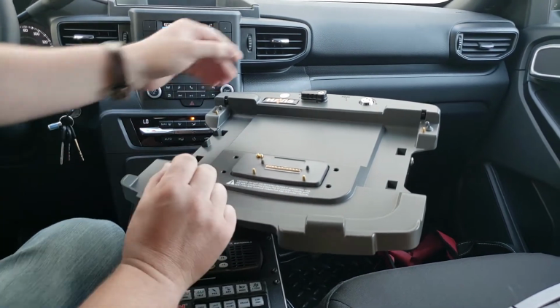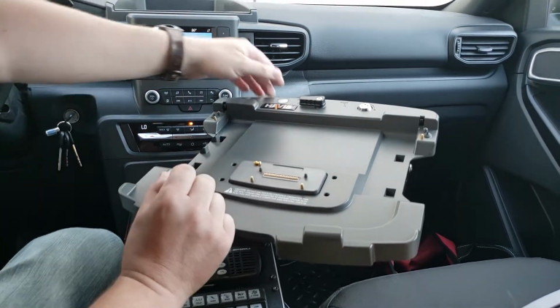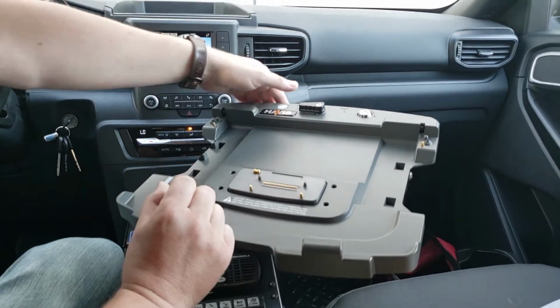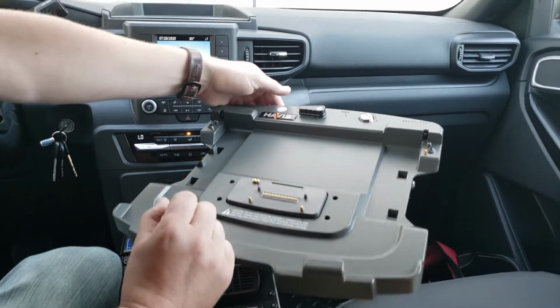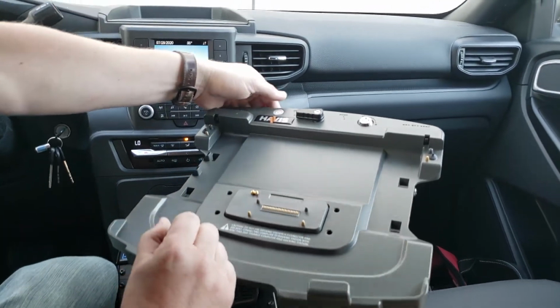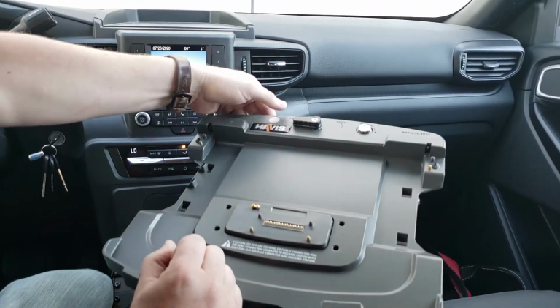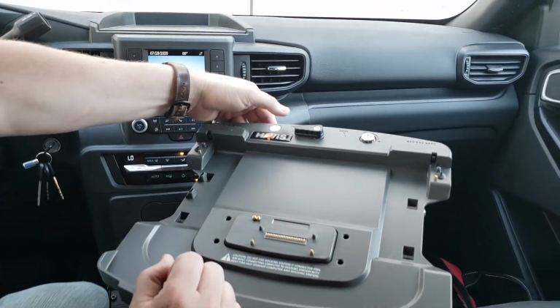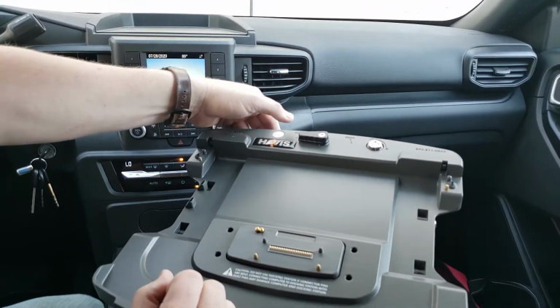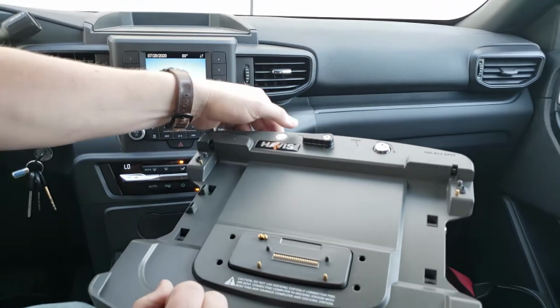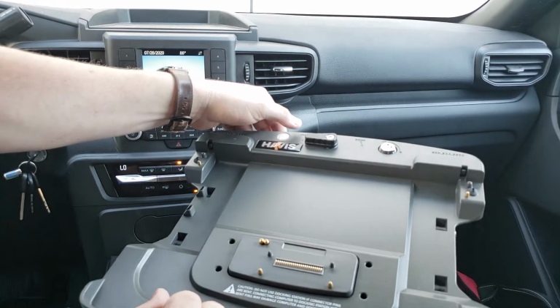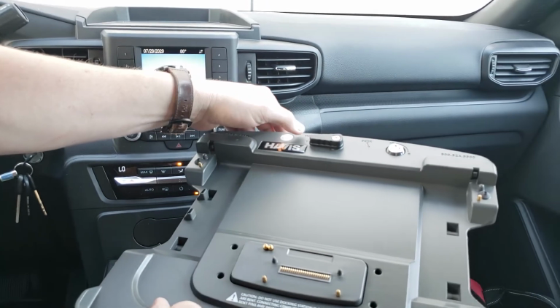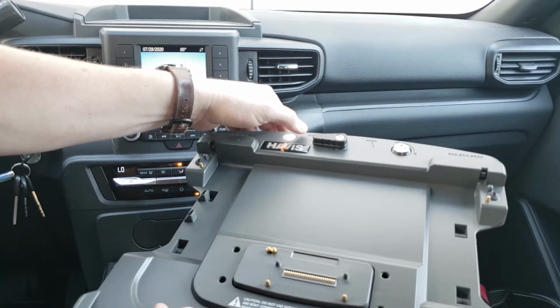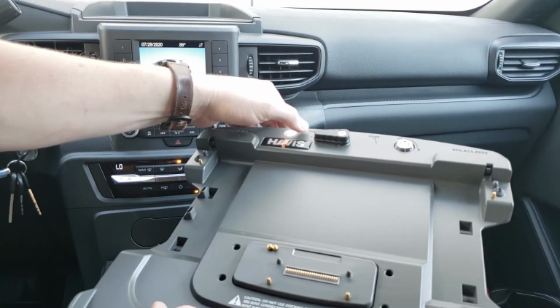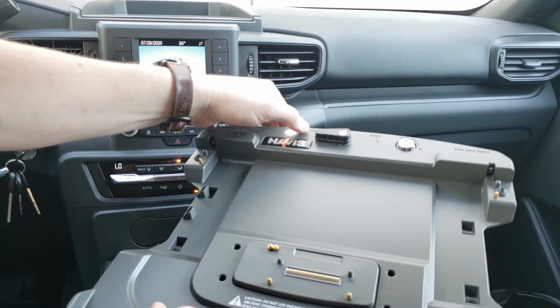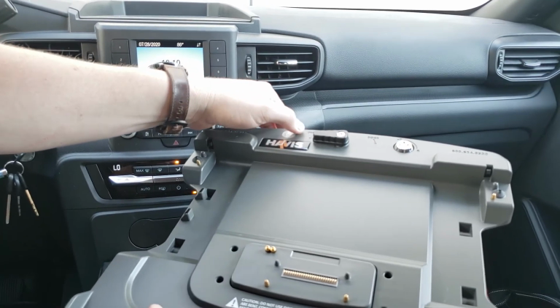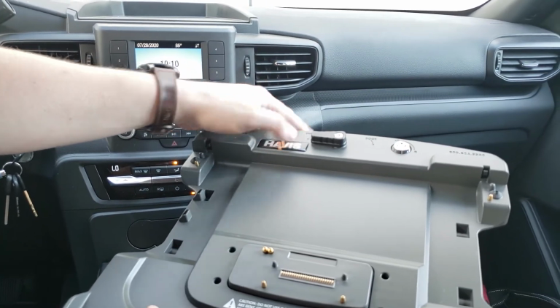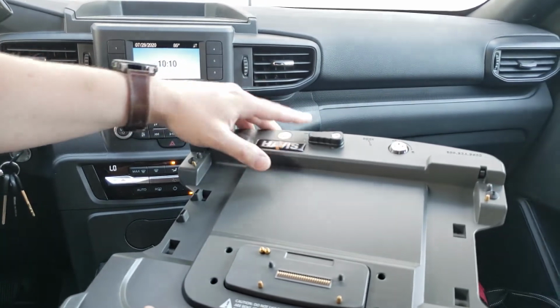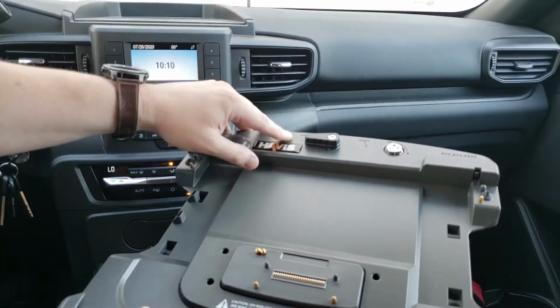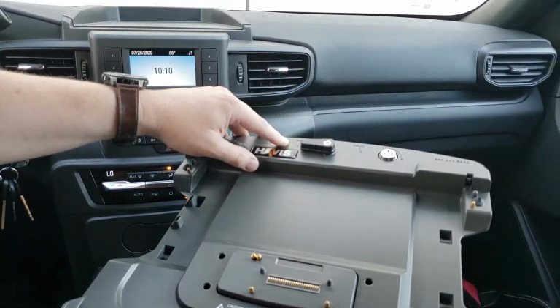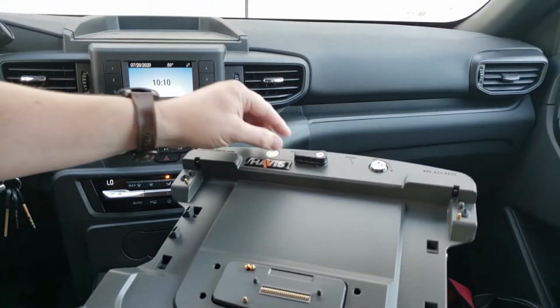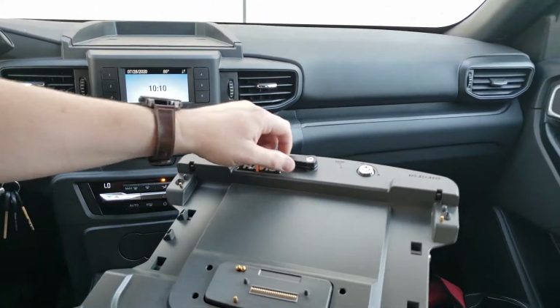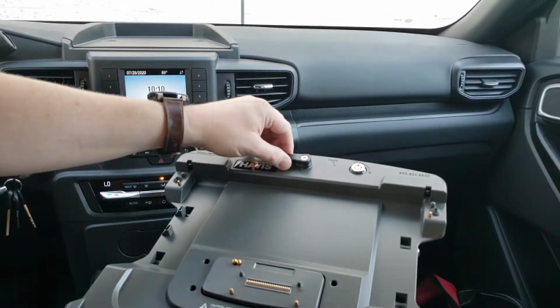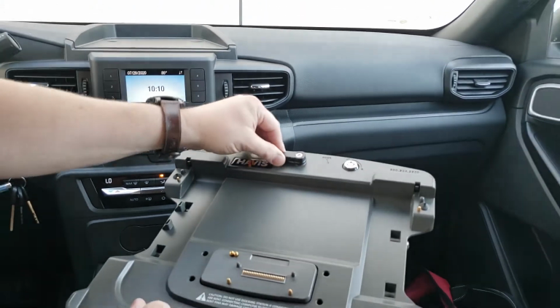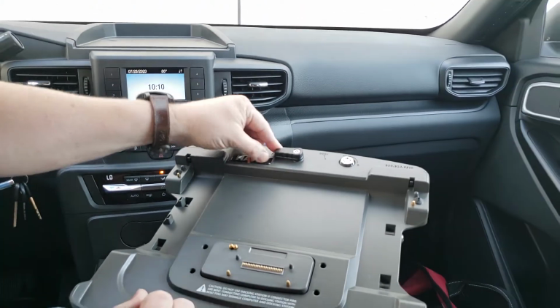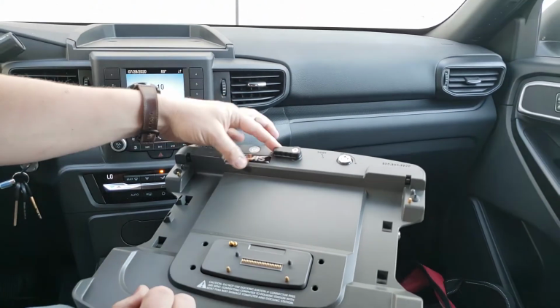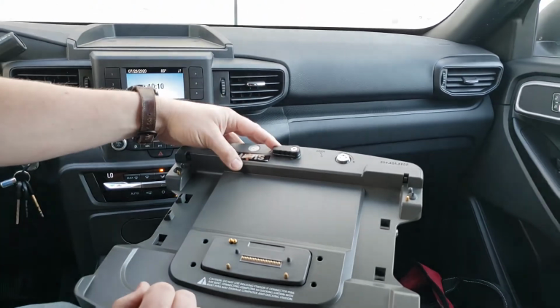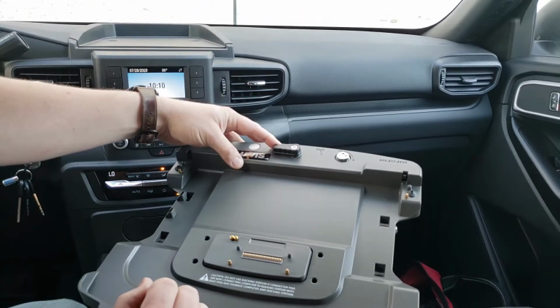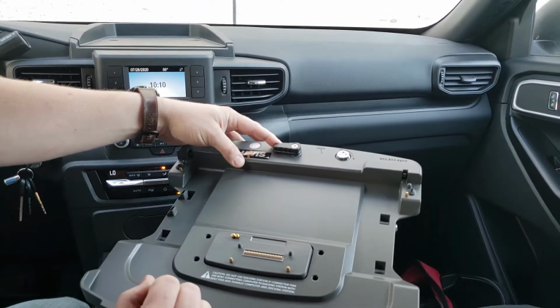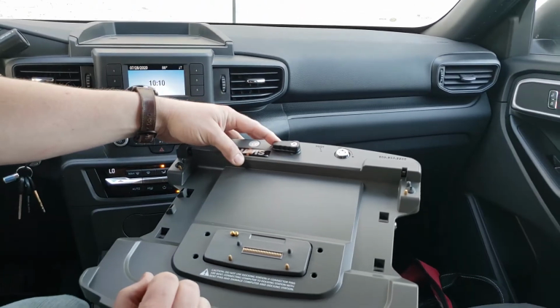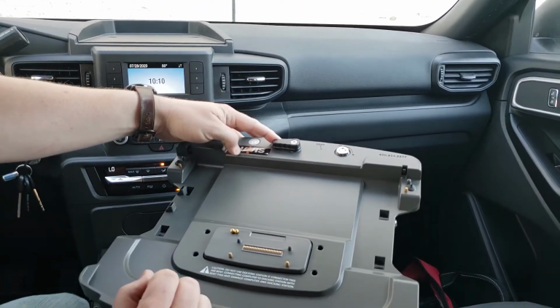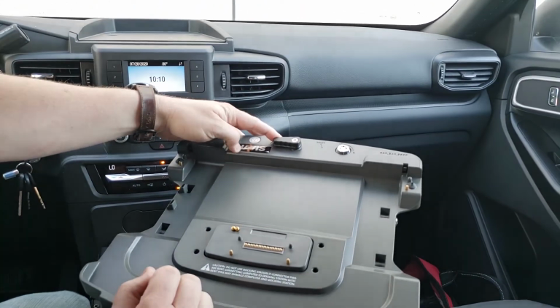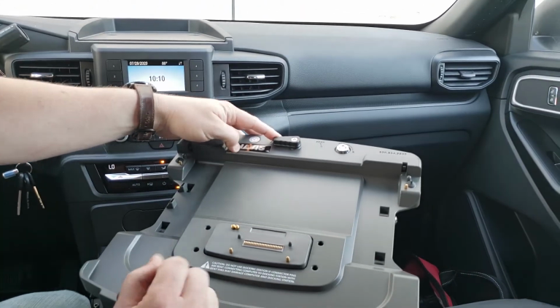Also you want to make sure the dock is in the unlocked position. It says undock here and your handle is turned all the way to the left.